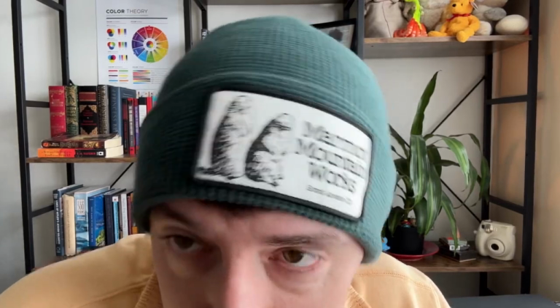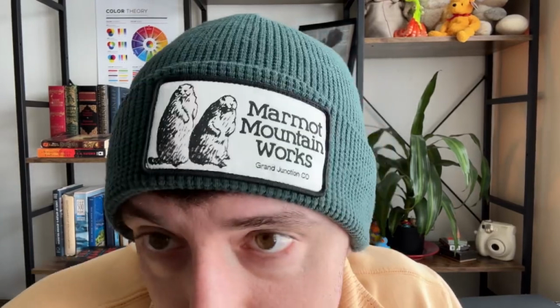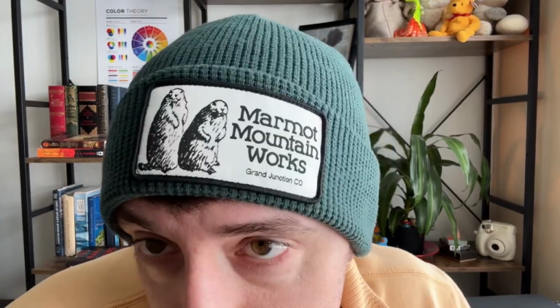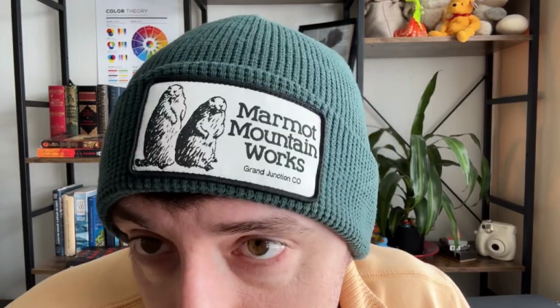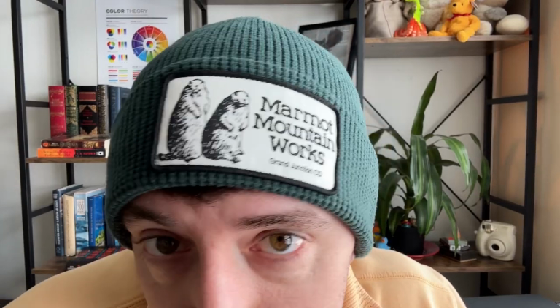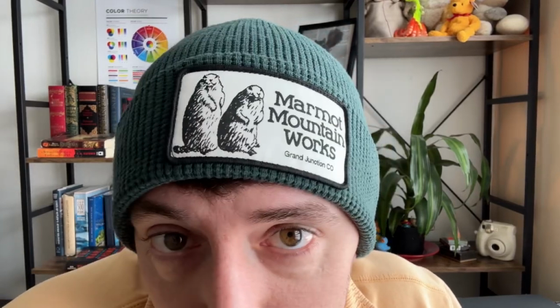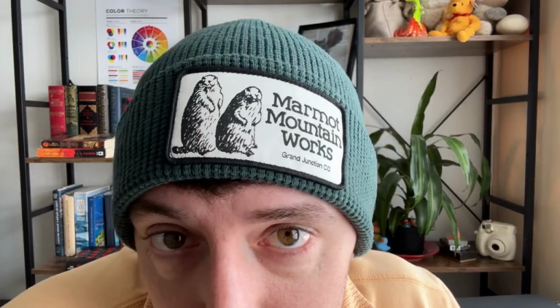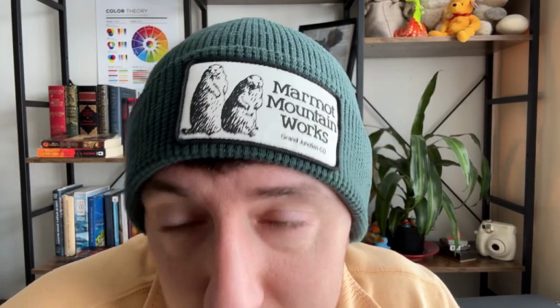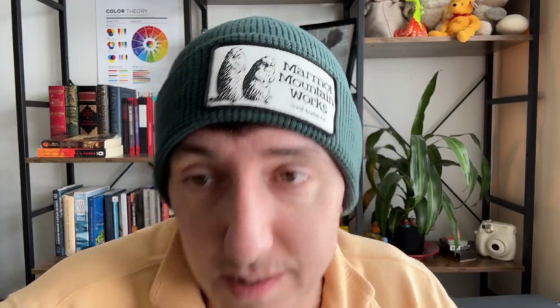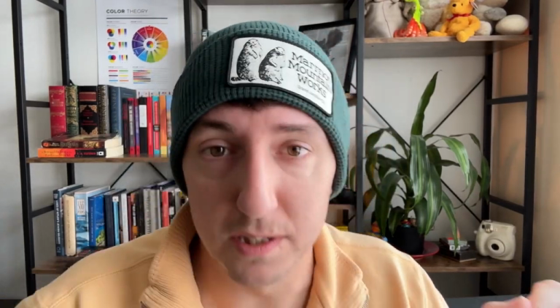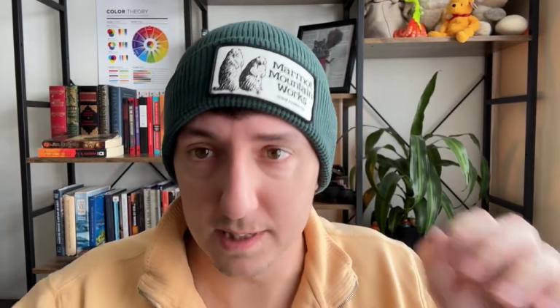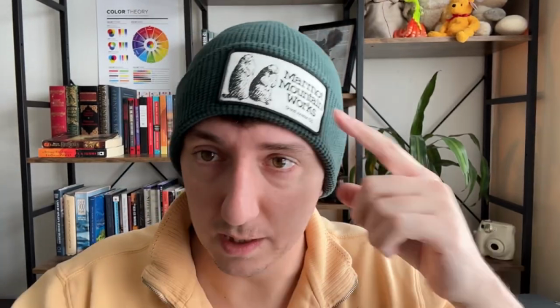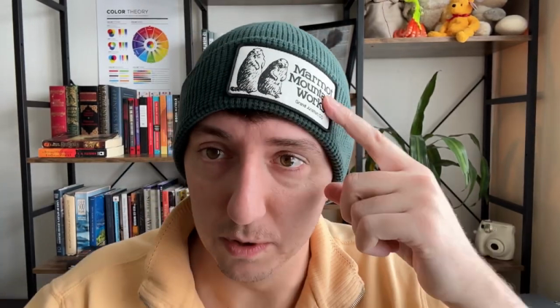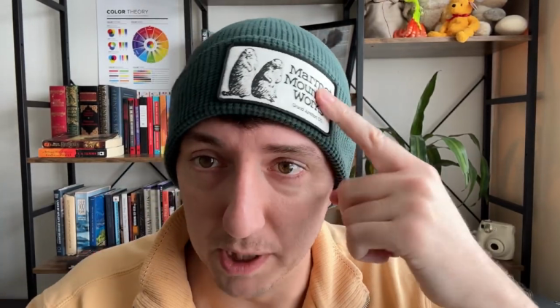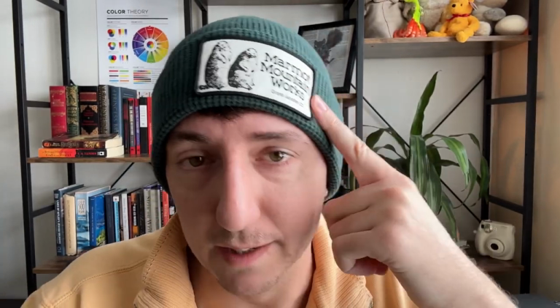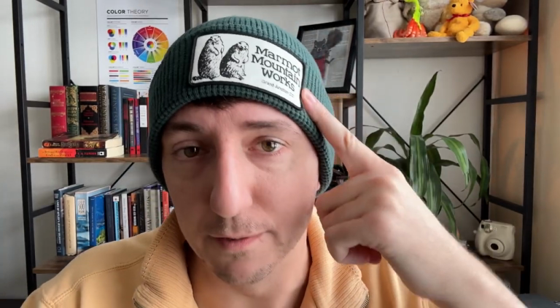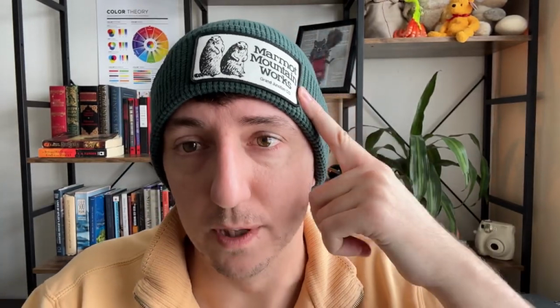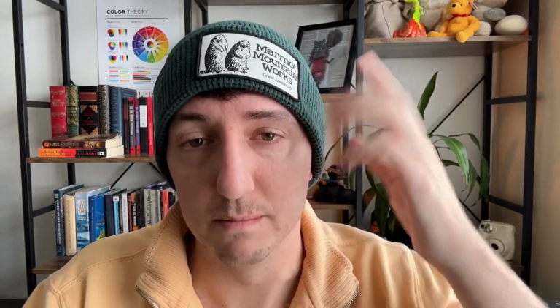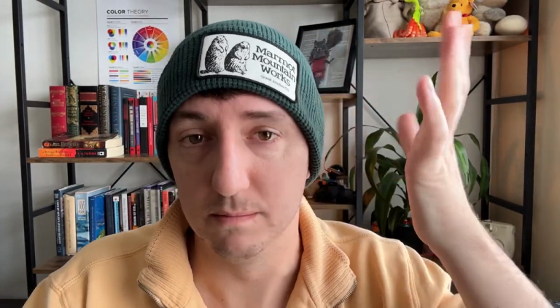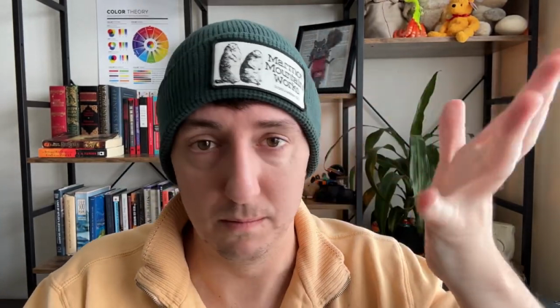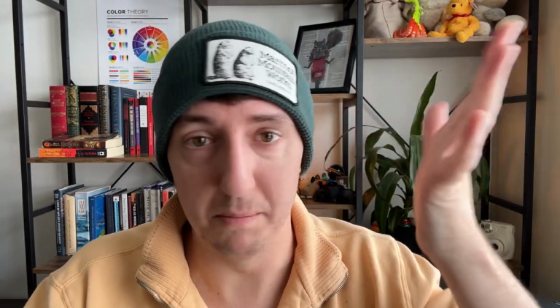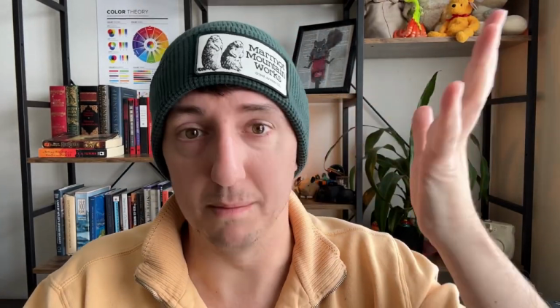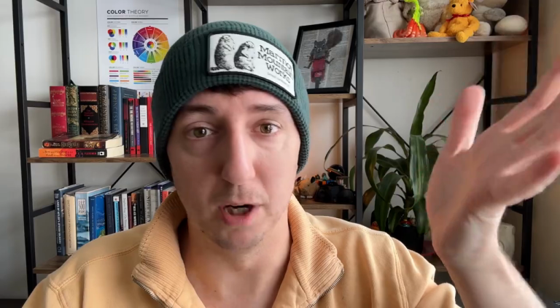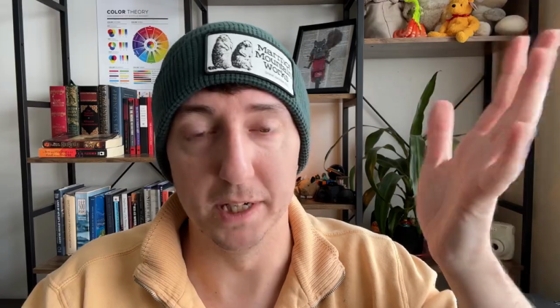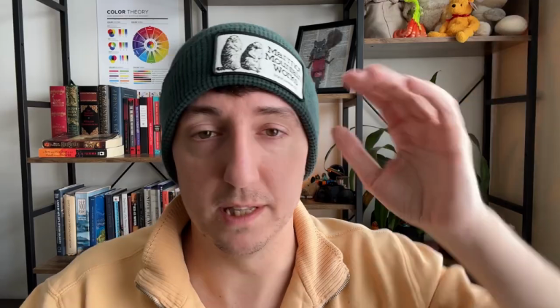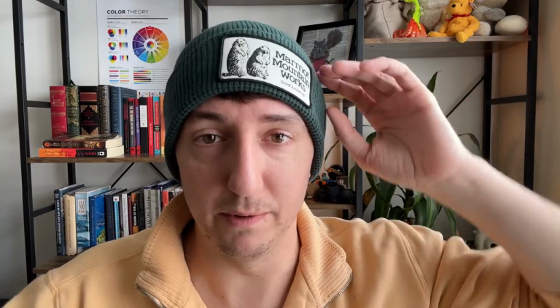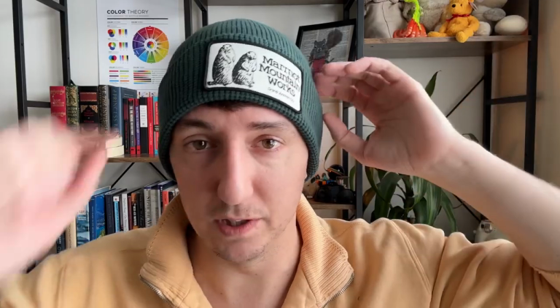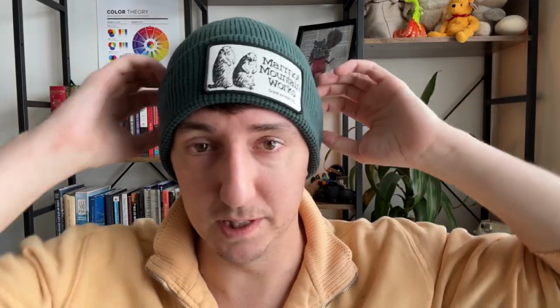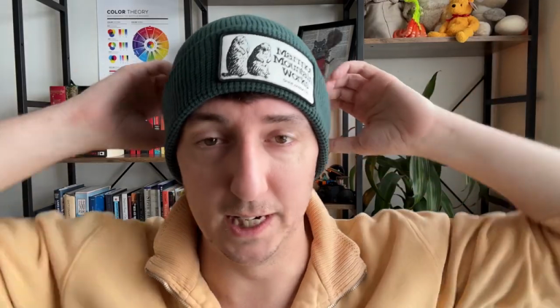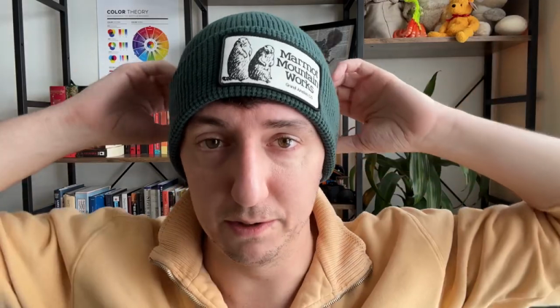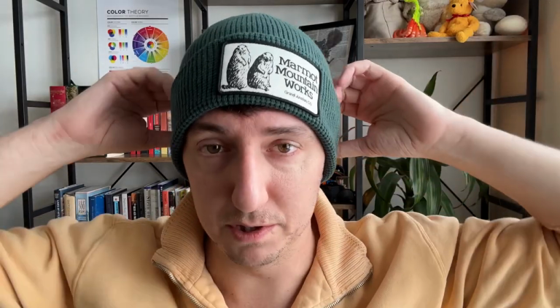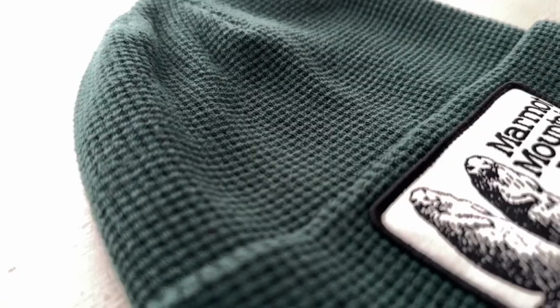Mountain Marmot Works. This is like the old branding for the big Marmot that we've all seen in outdoor stores.